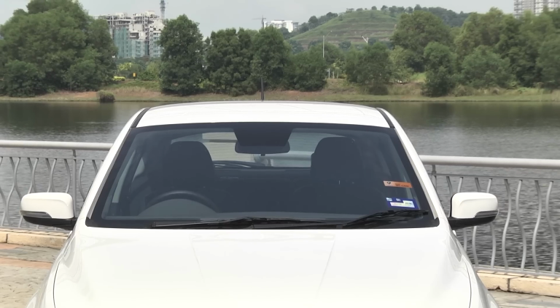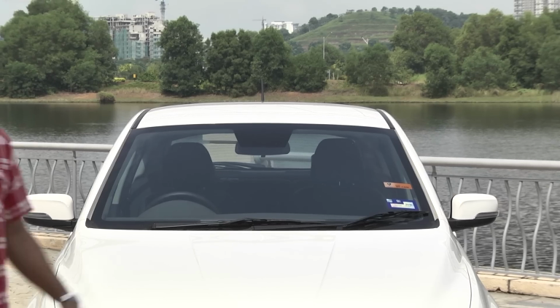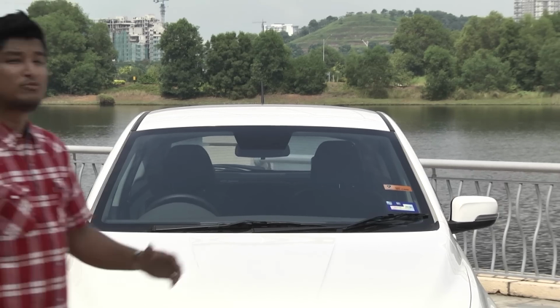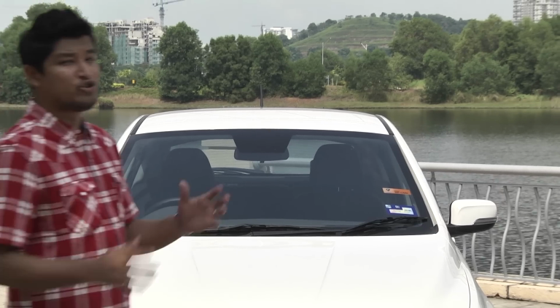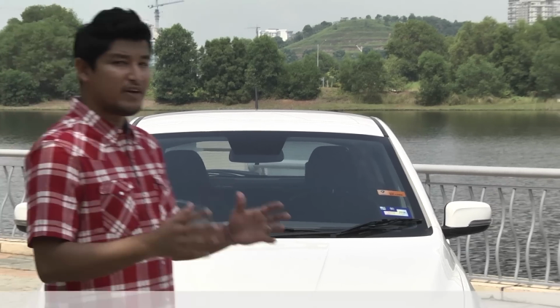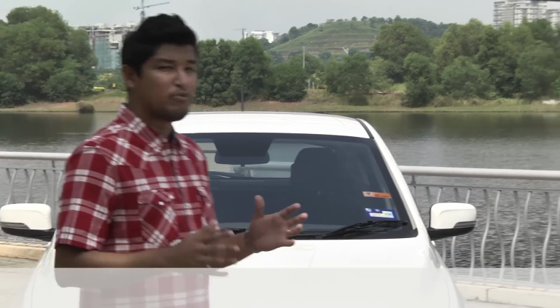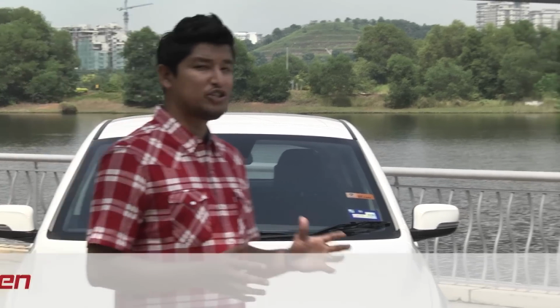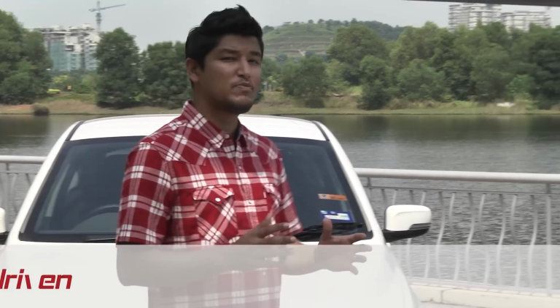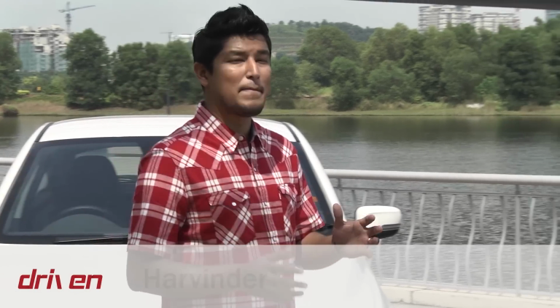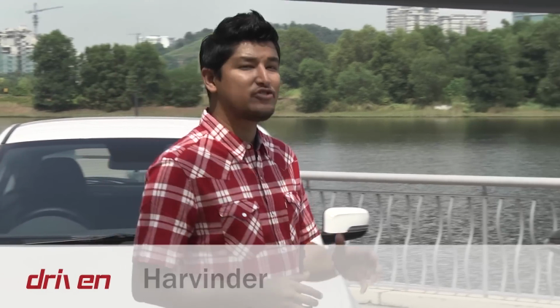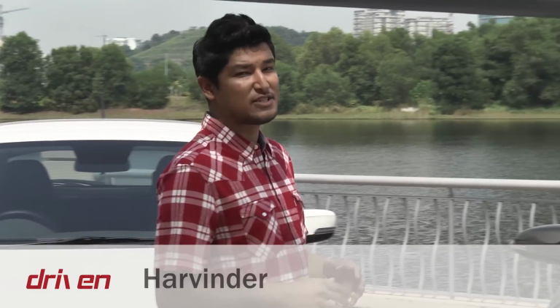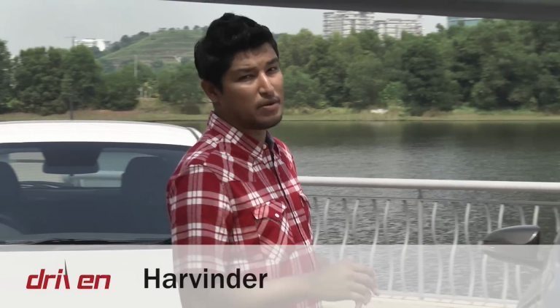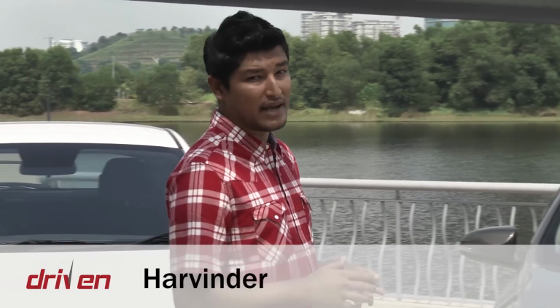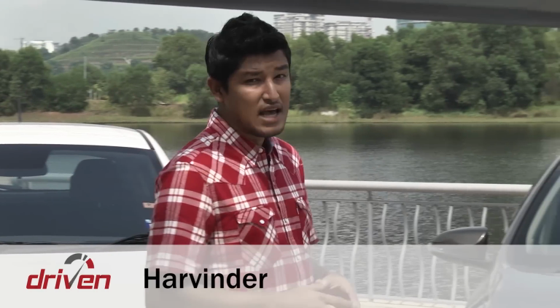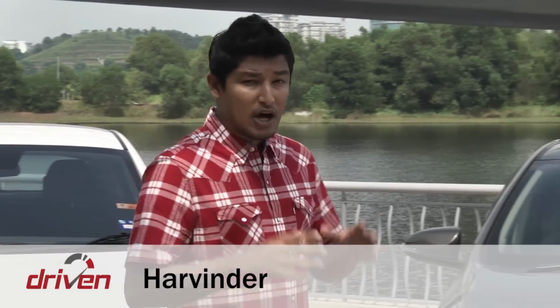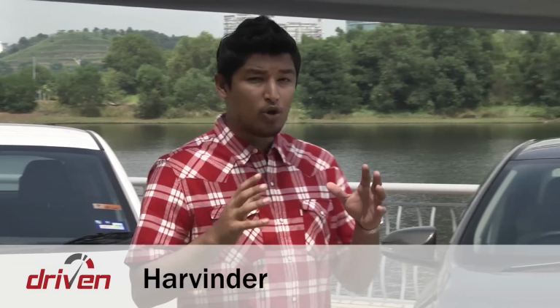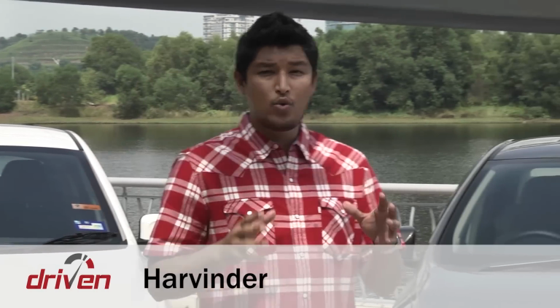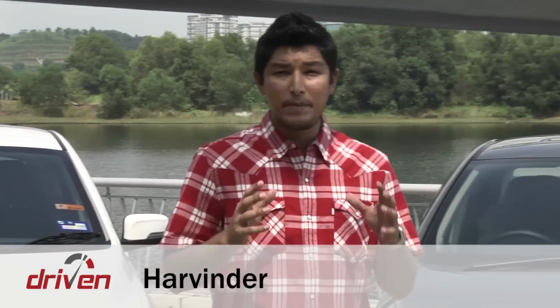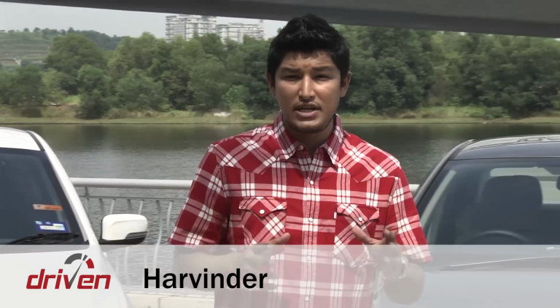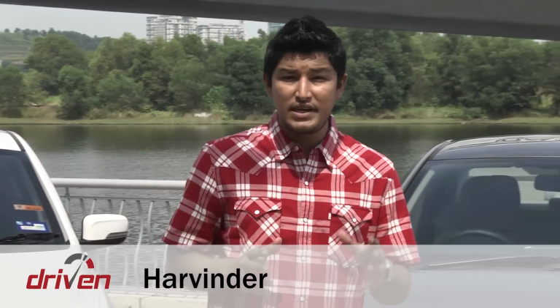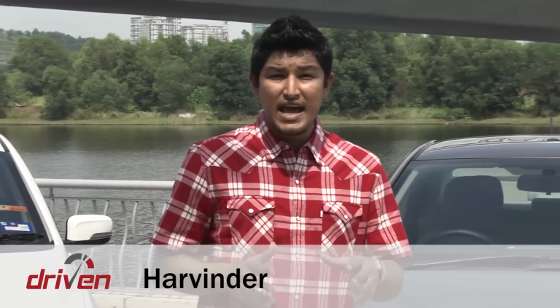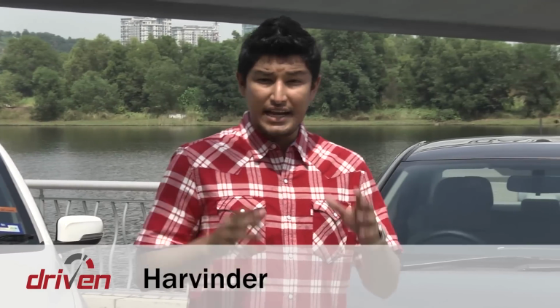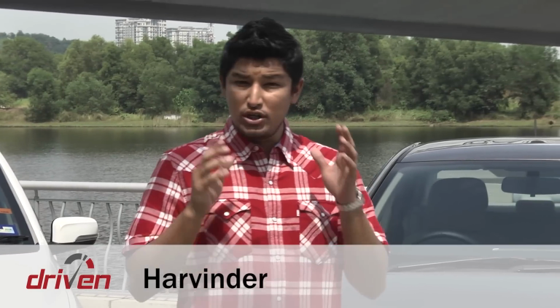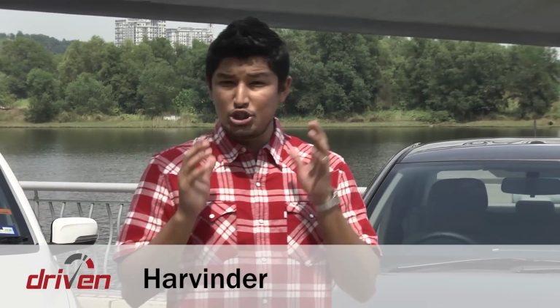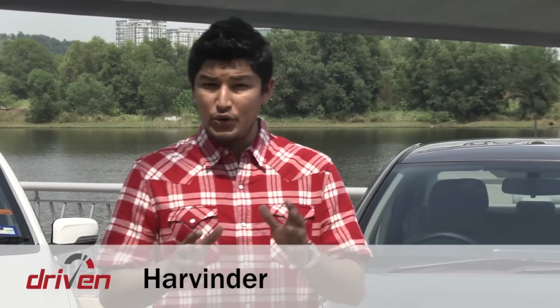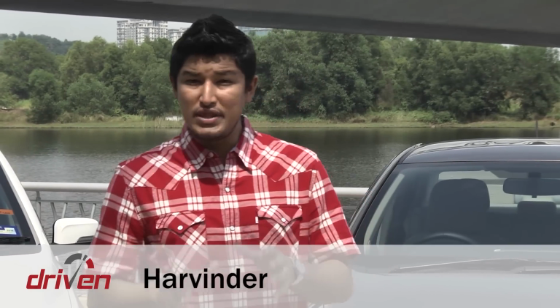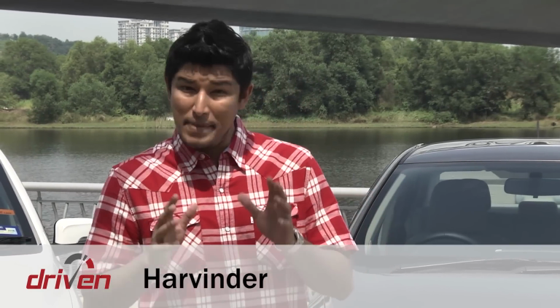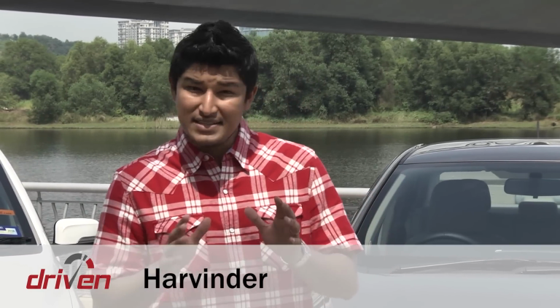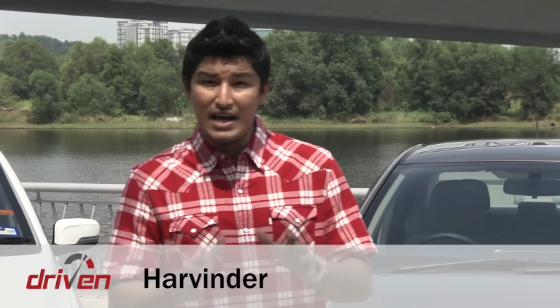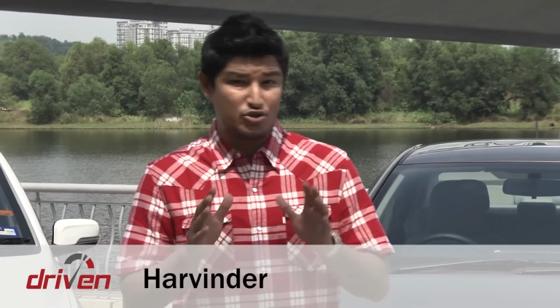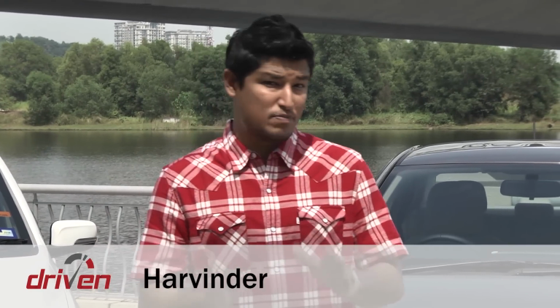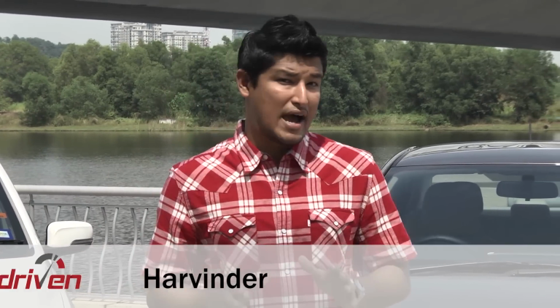Welcome to Driven, brought to you by Petronas Premax, a whole new web series that will show you the best cars you should buy.